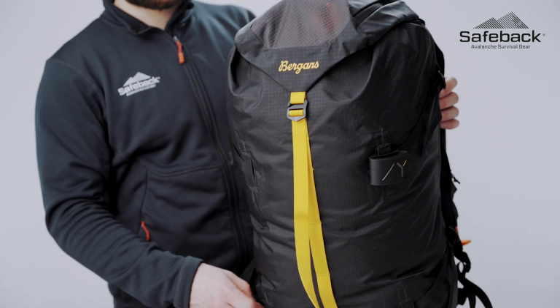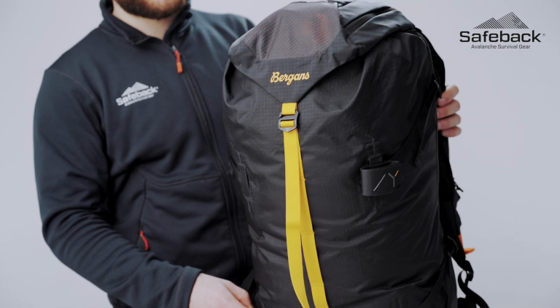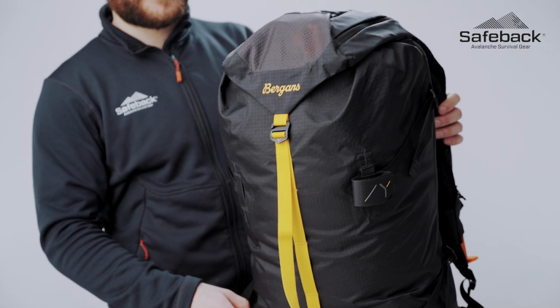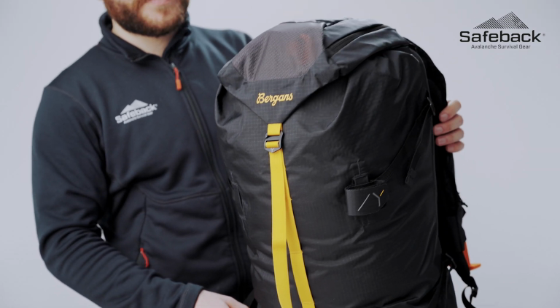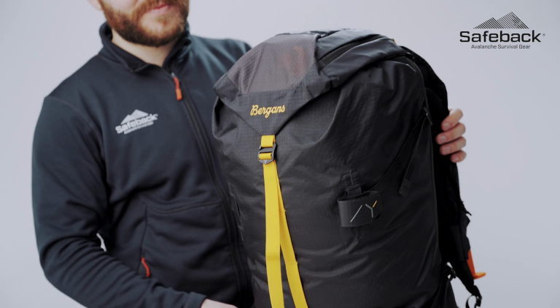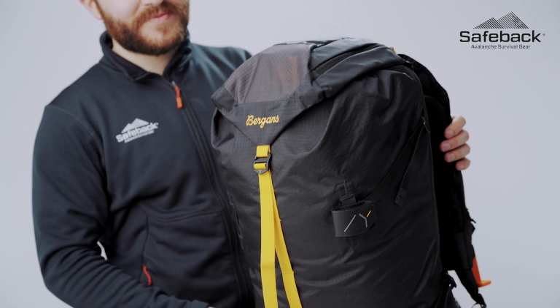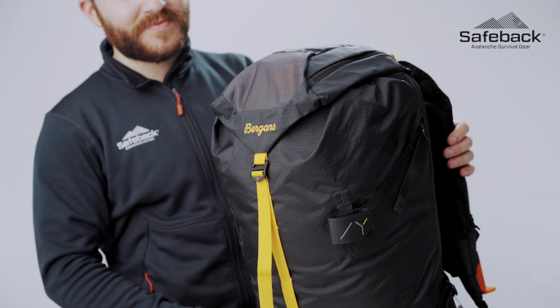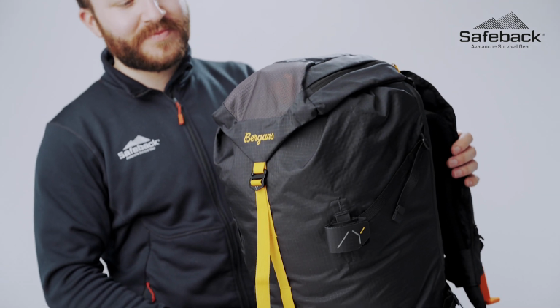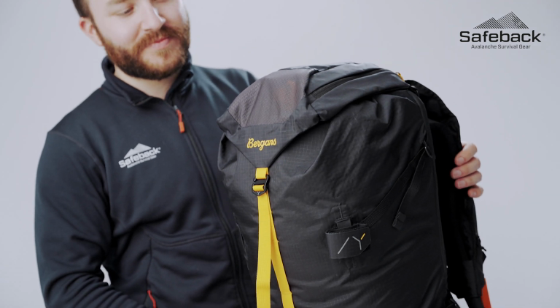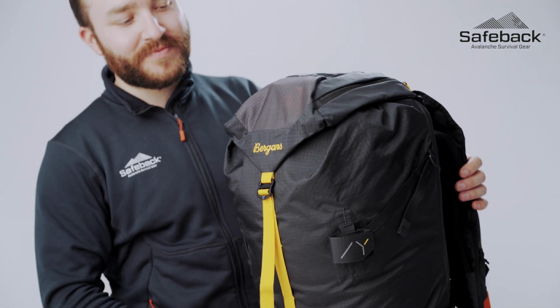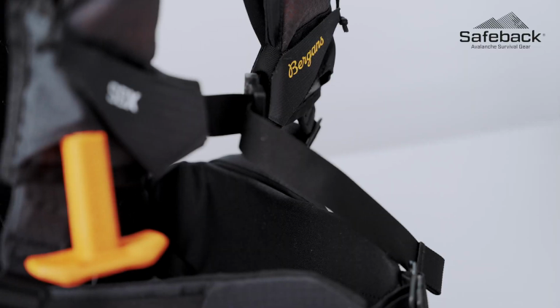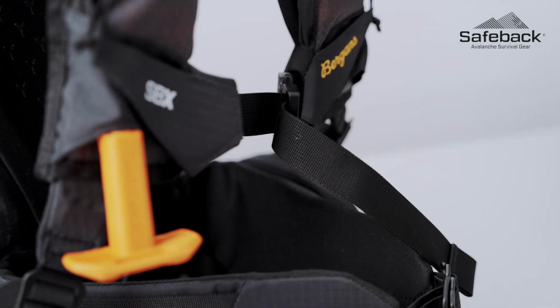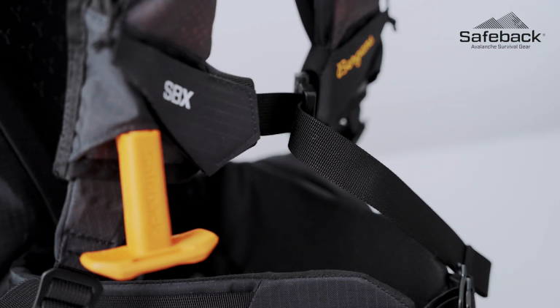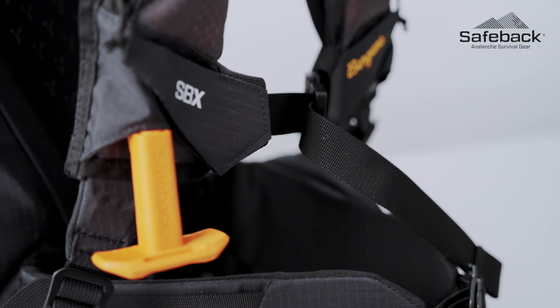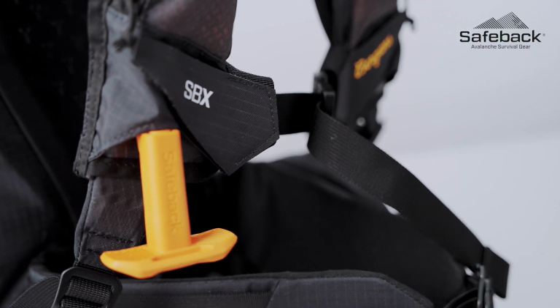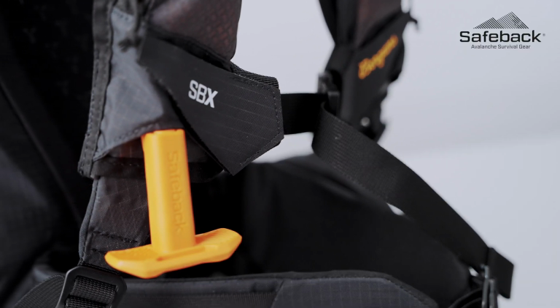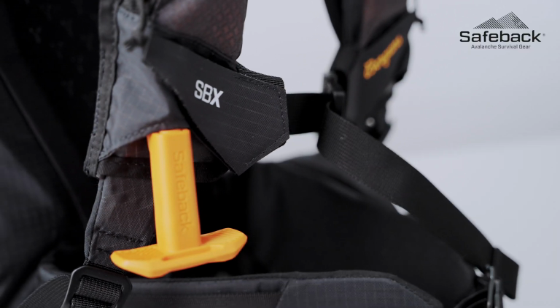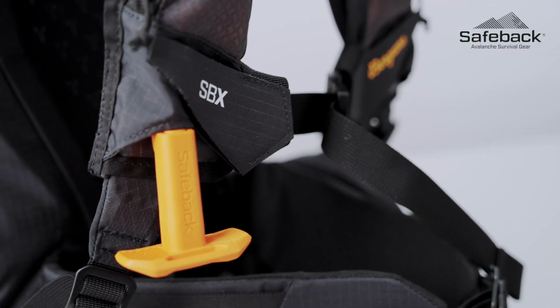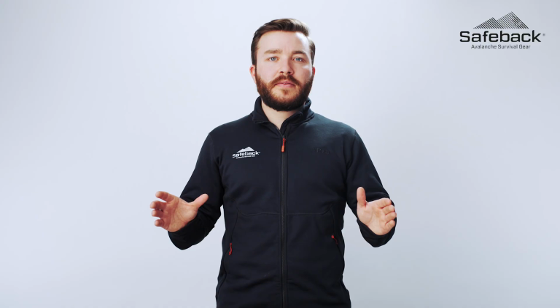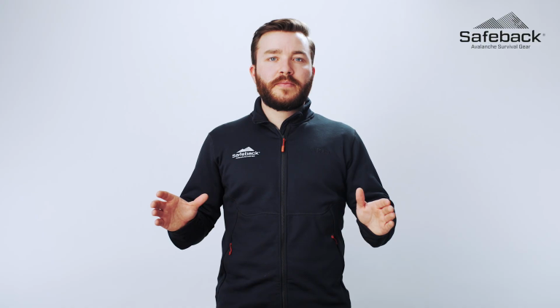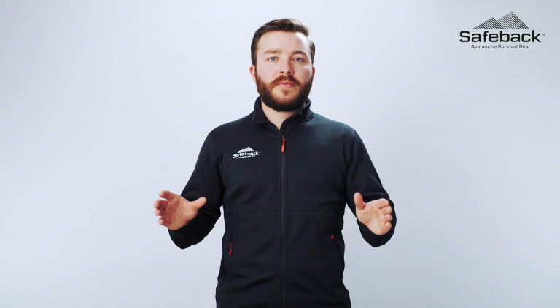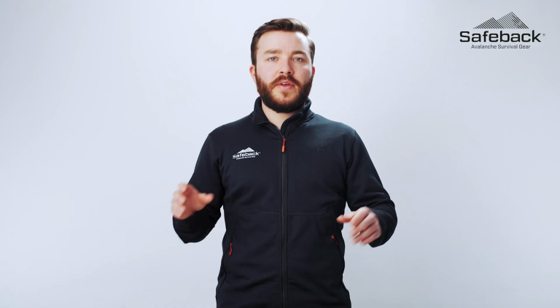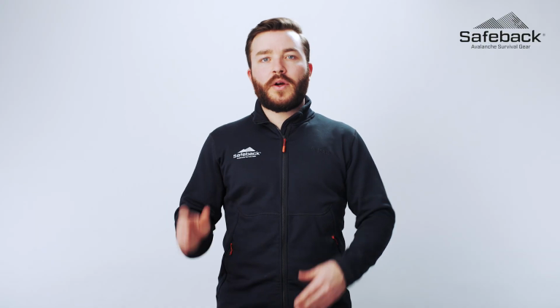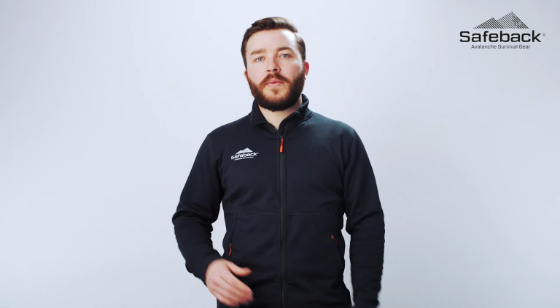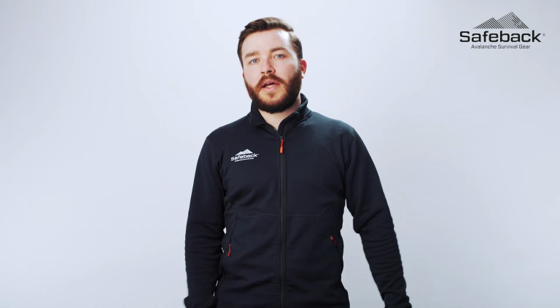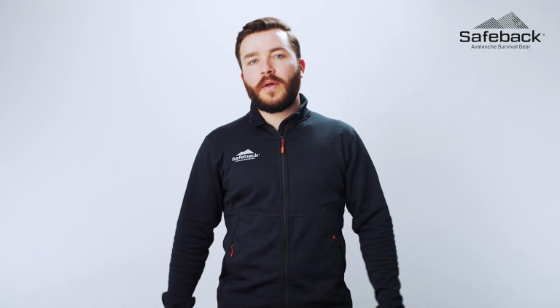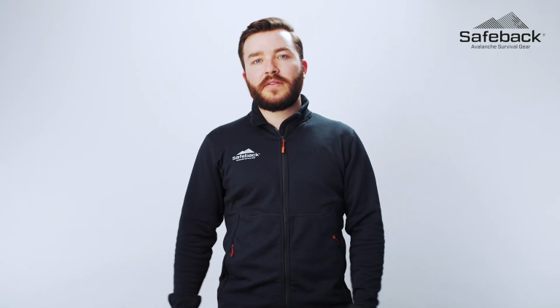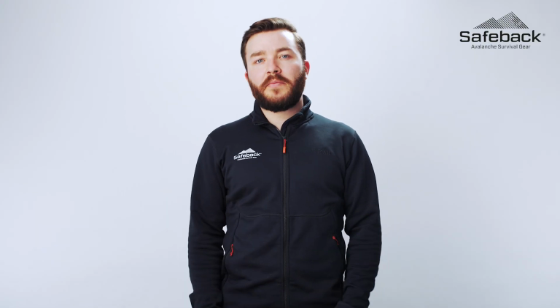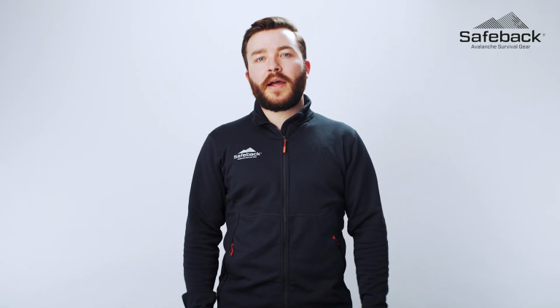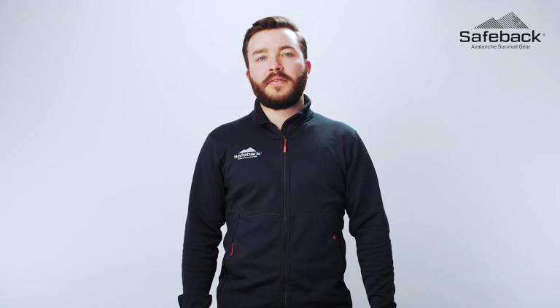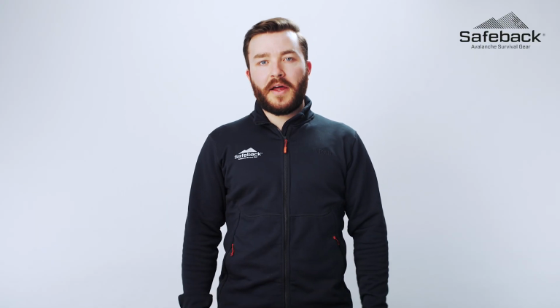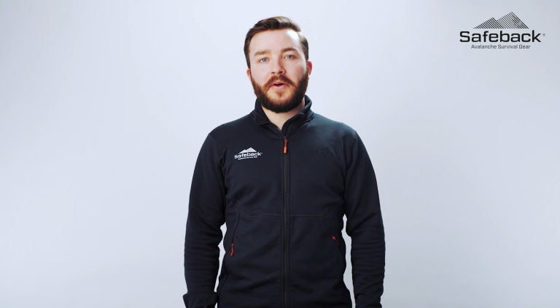To learn more about backpacks integrating SafeBak SBX, visit our website at safeback.no